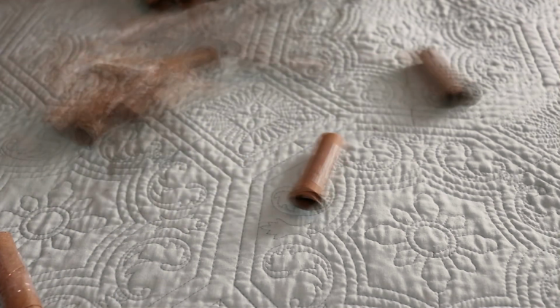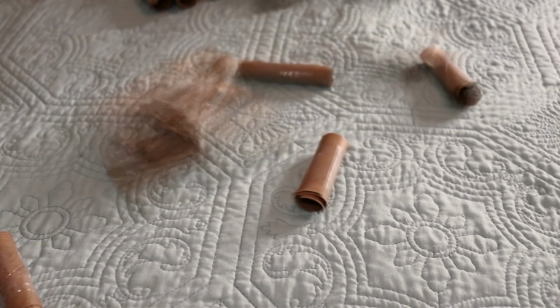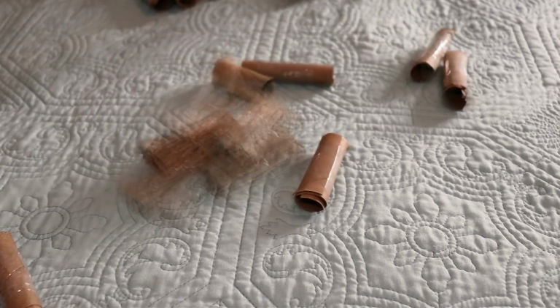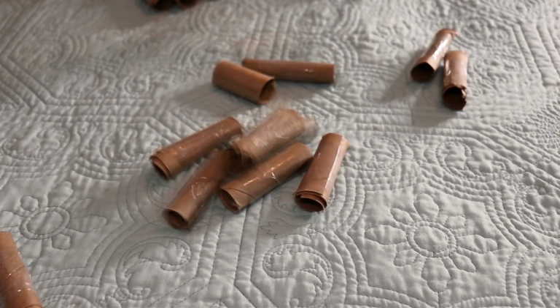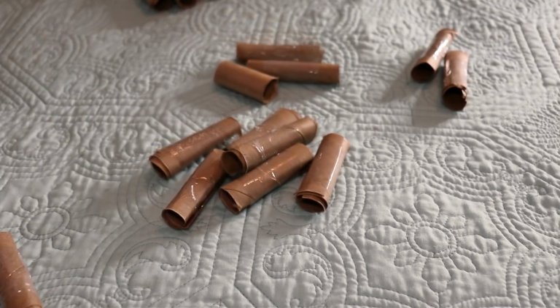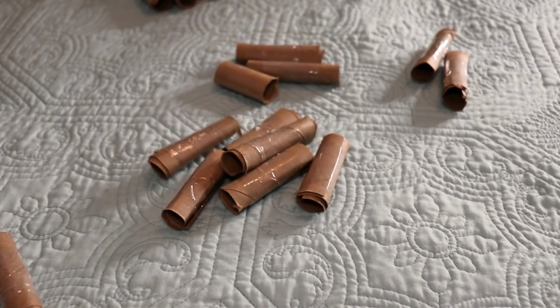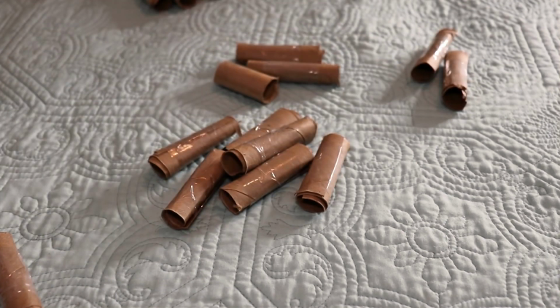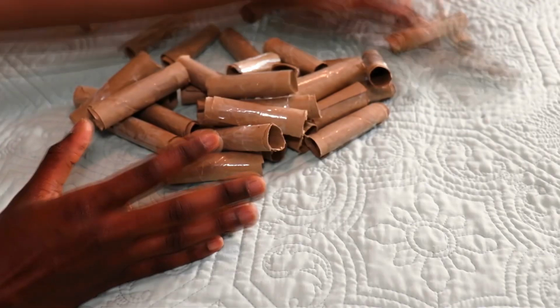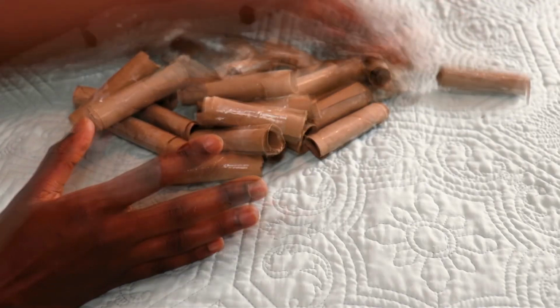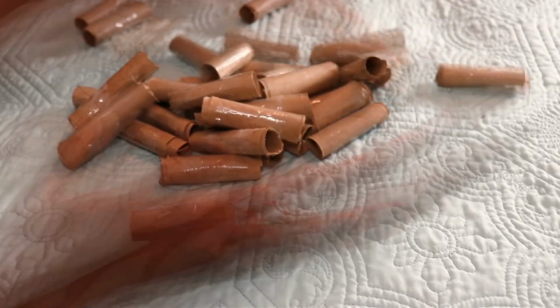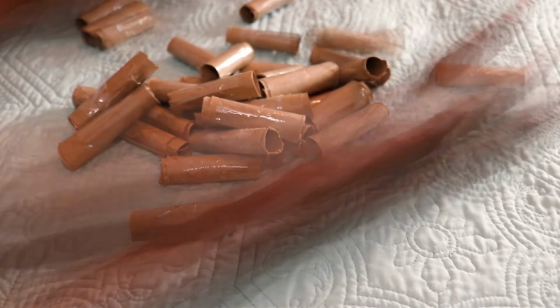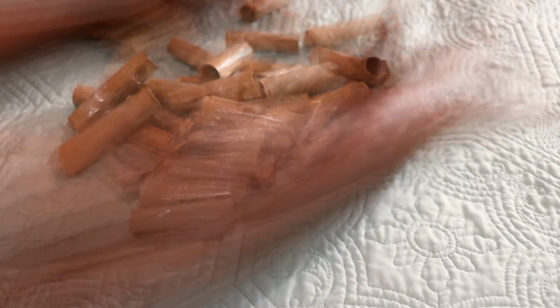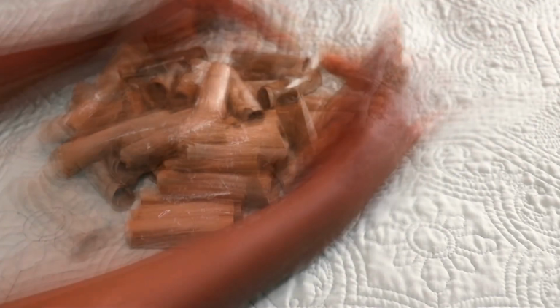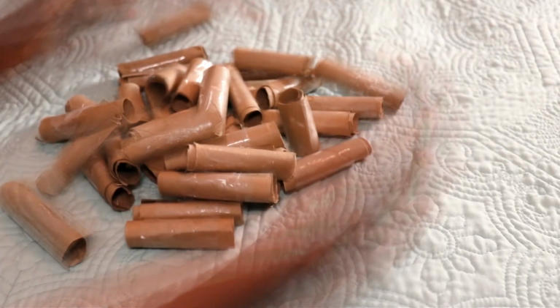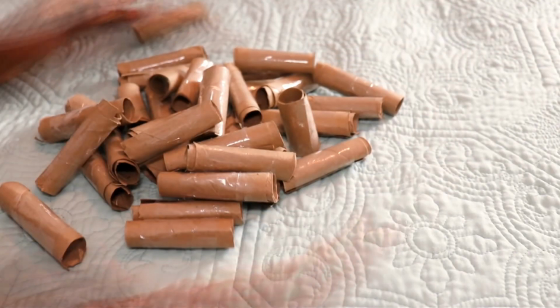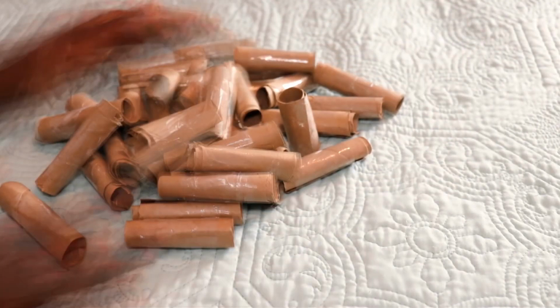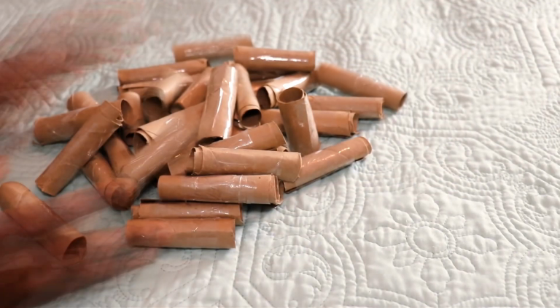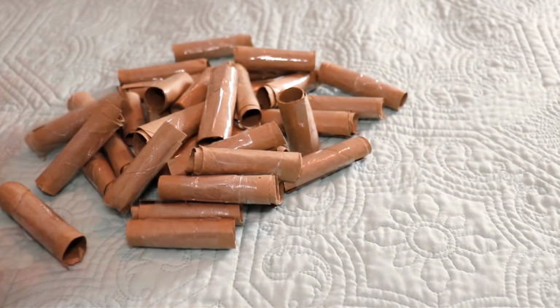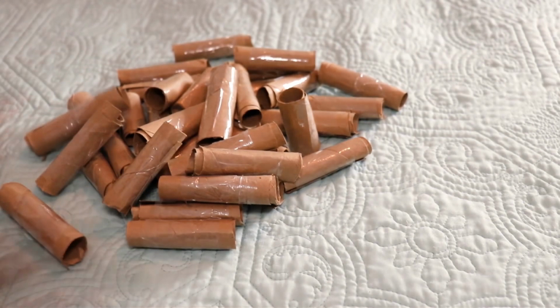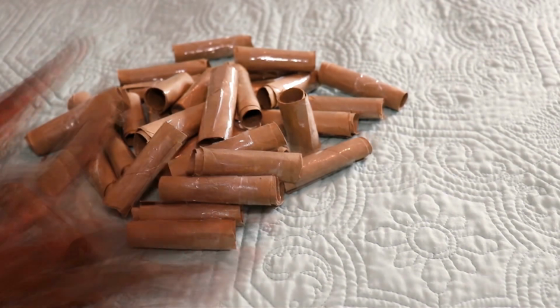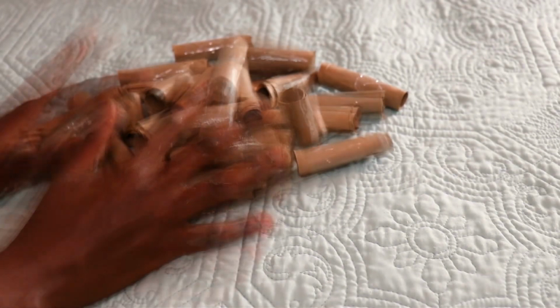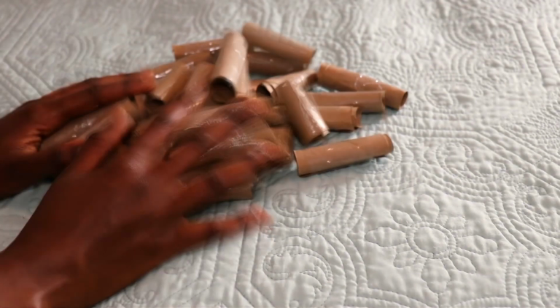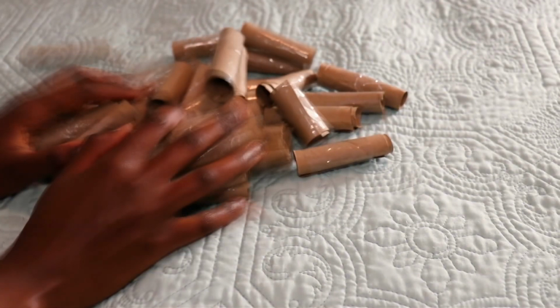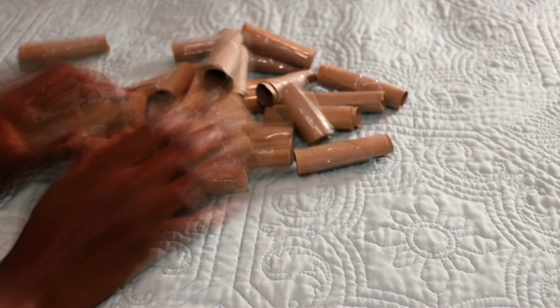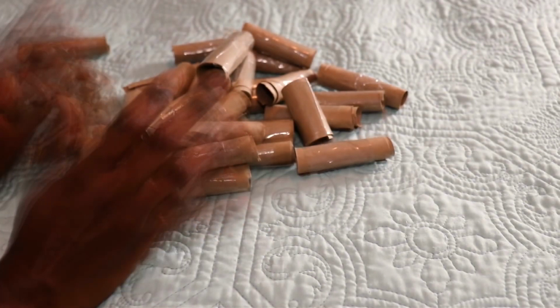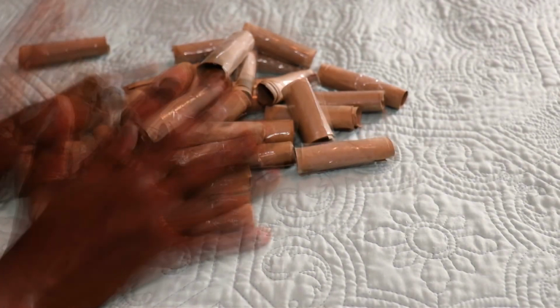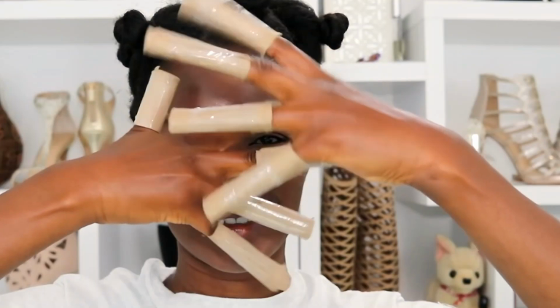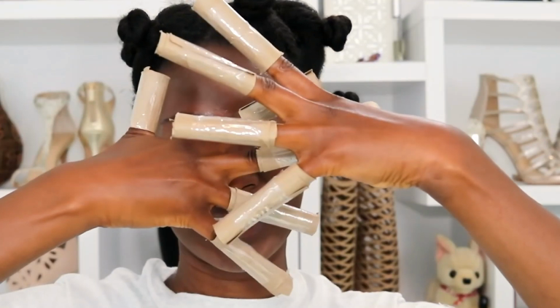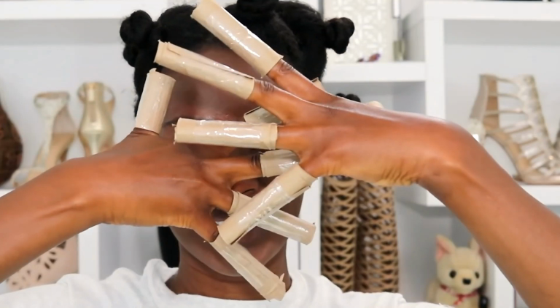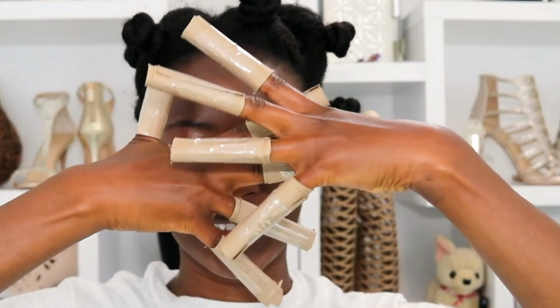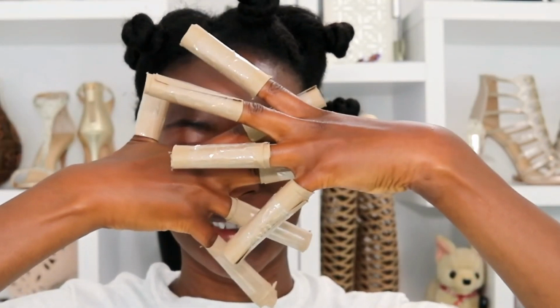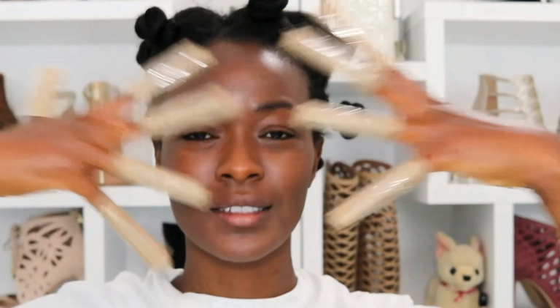These are all of my rollers — all 36 of them. I actually ended up using 26 but I had 36 in total.